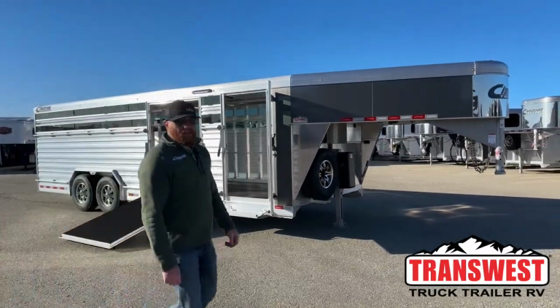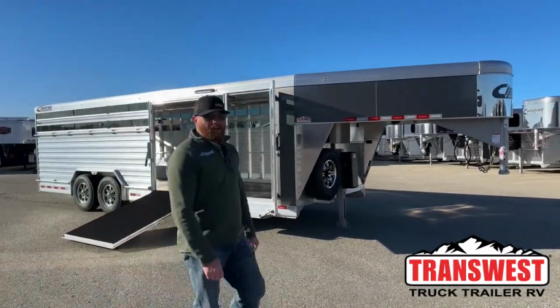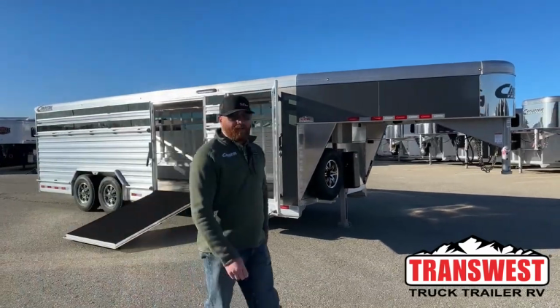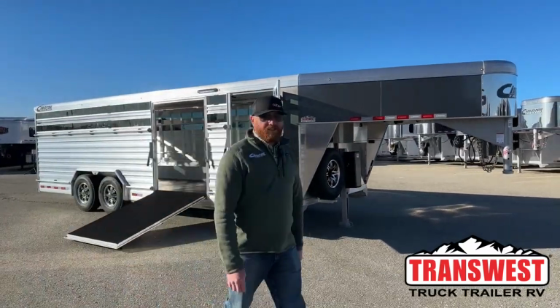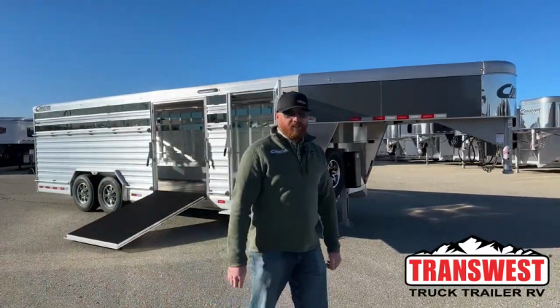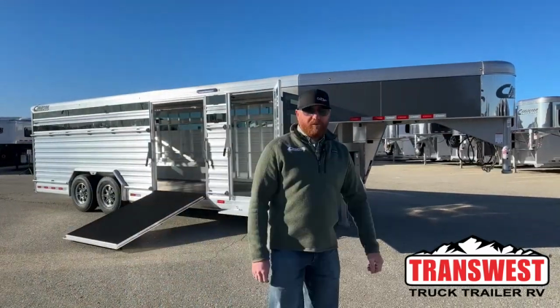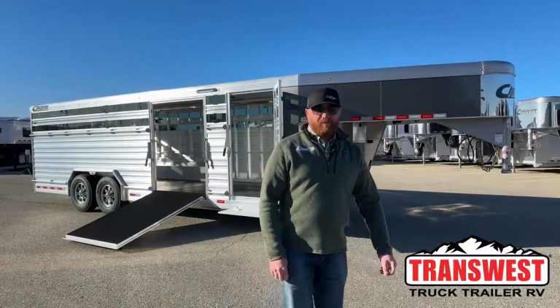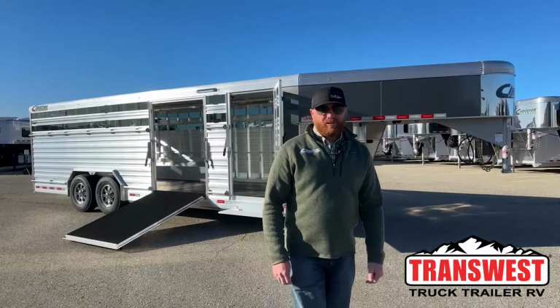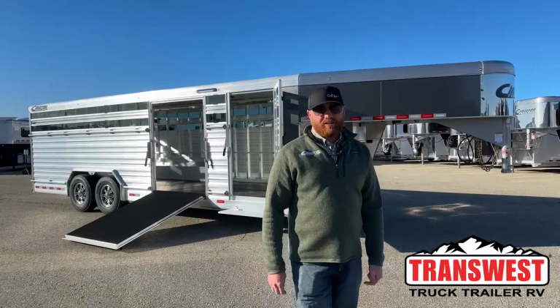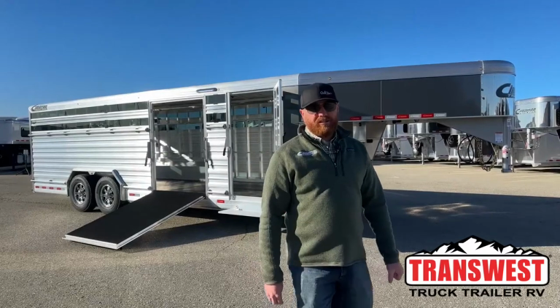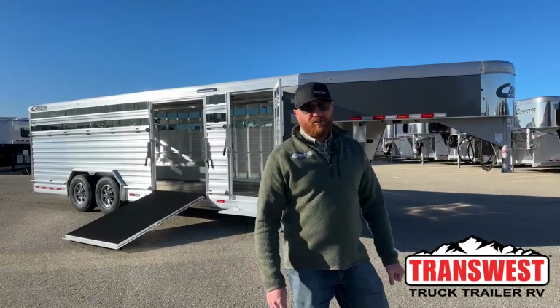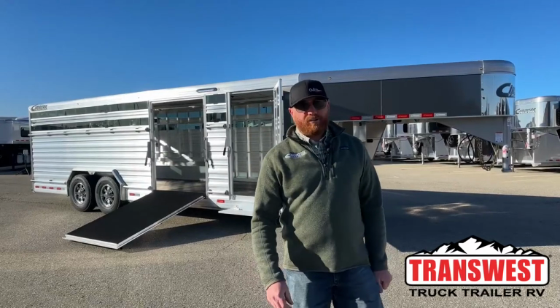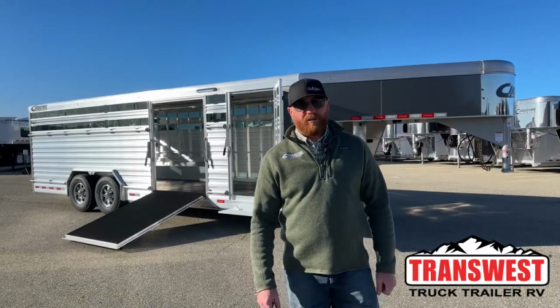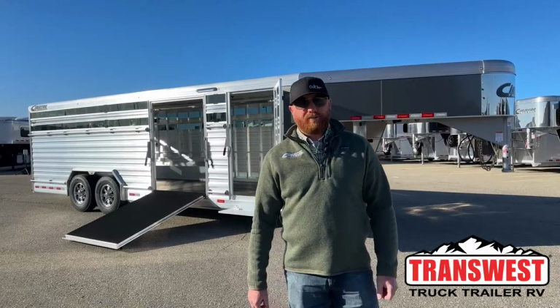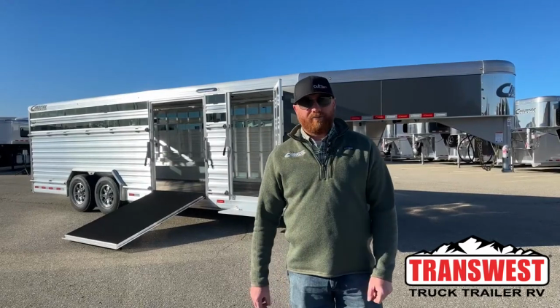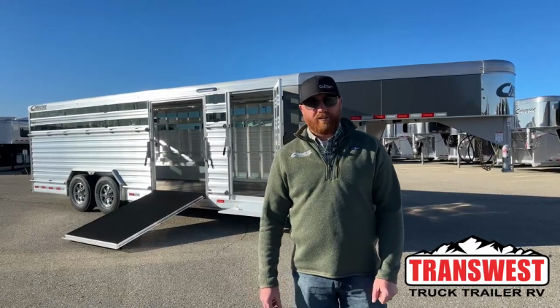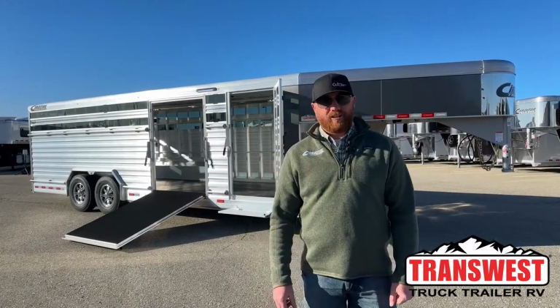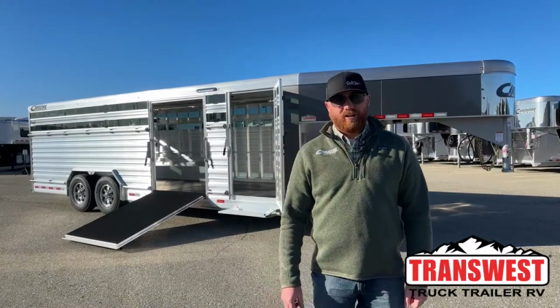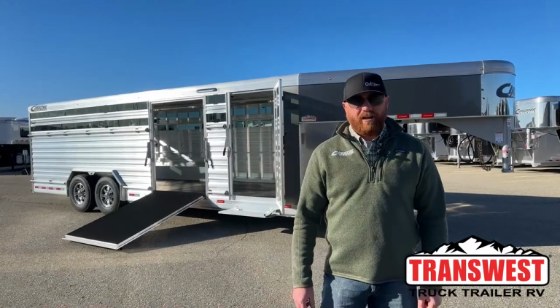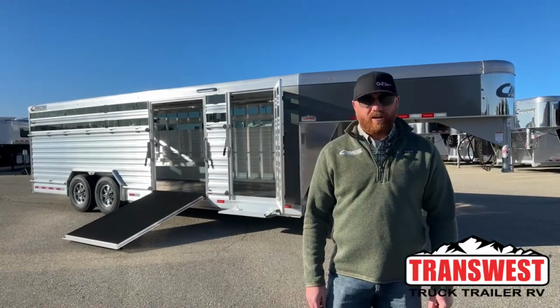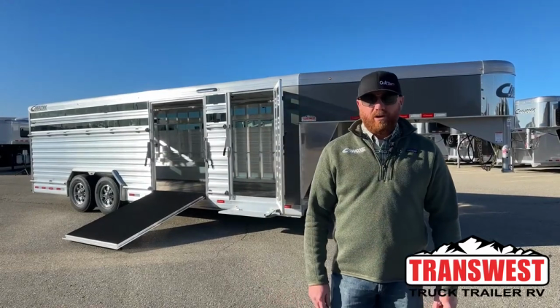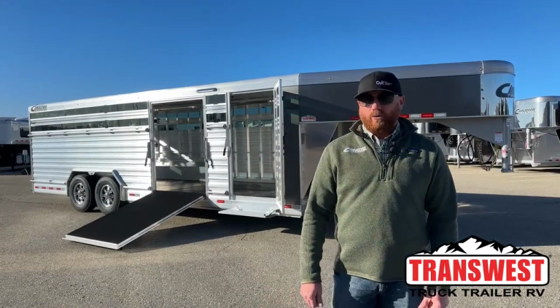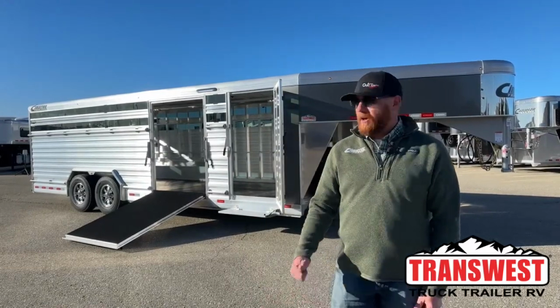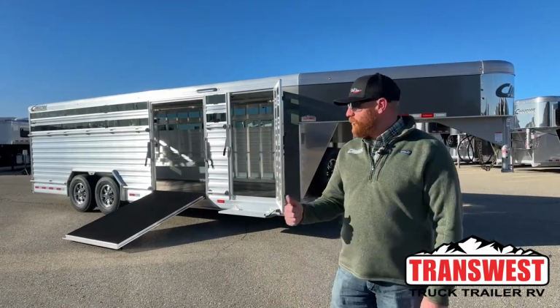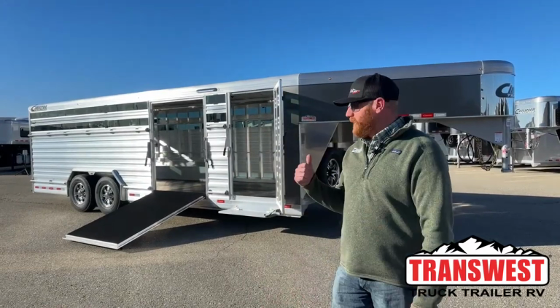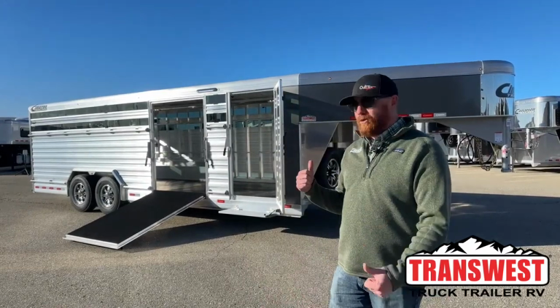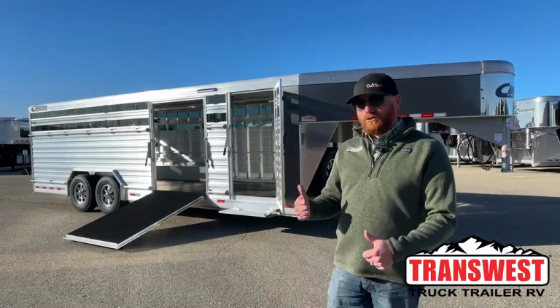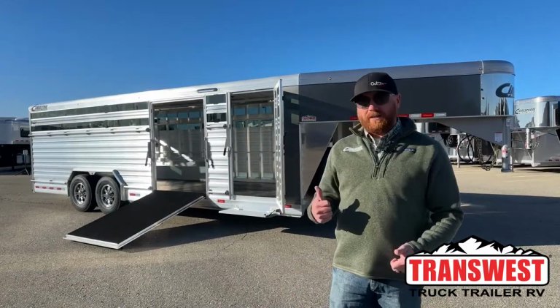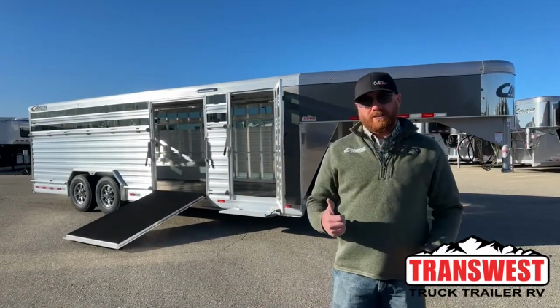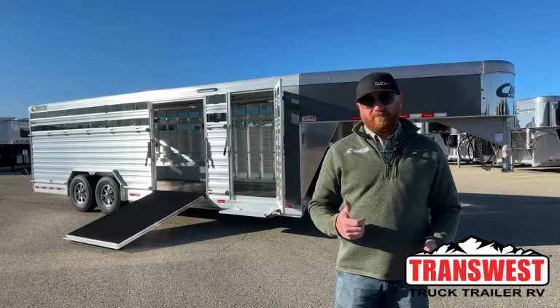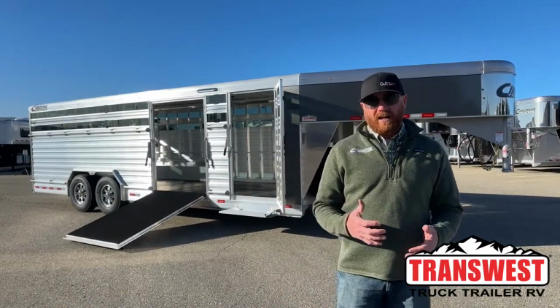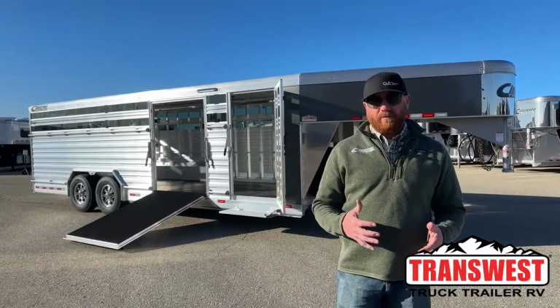Hi, I'm CJ Eltenberg with TransWest Truck Trailer RV in Frederick, Colorado. We've got a really cool trailer sitting behind me.